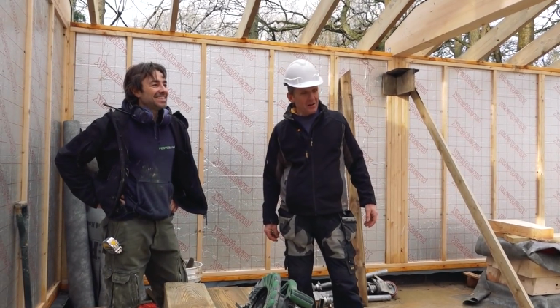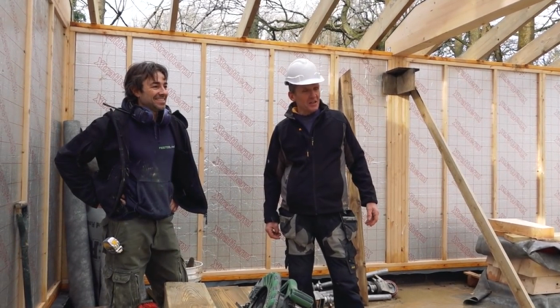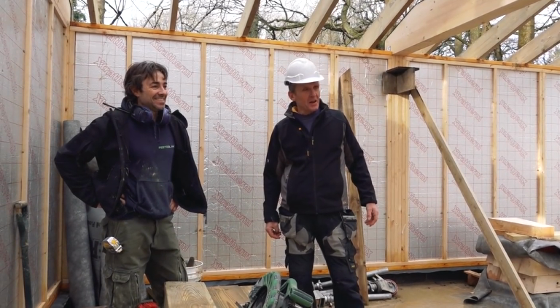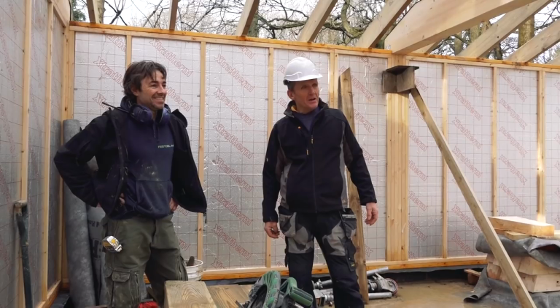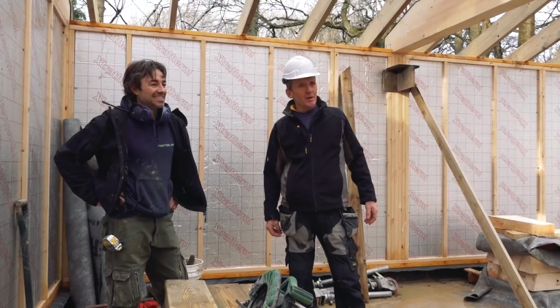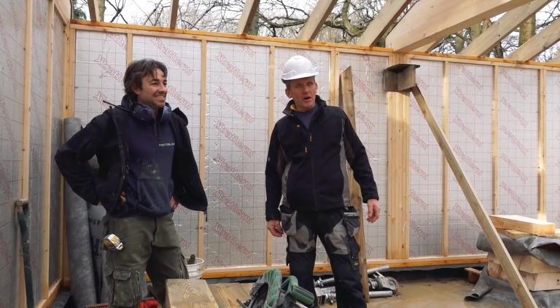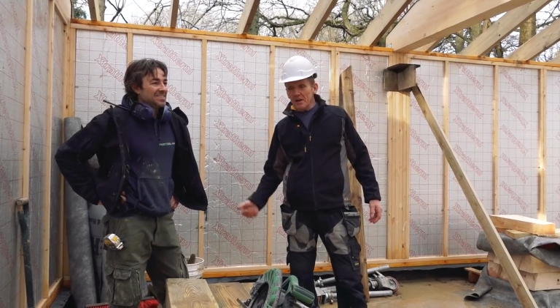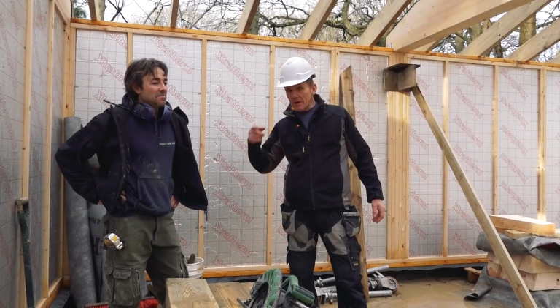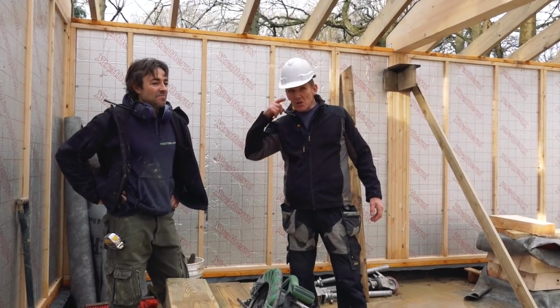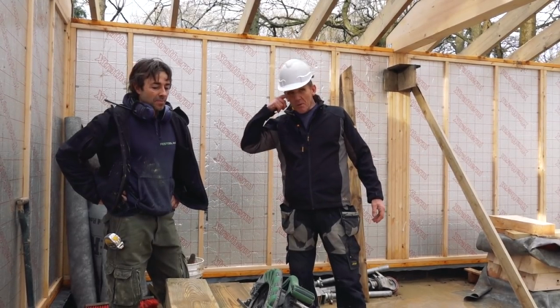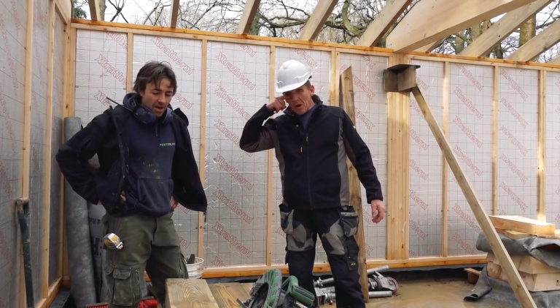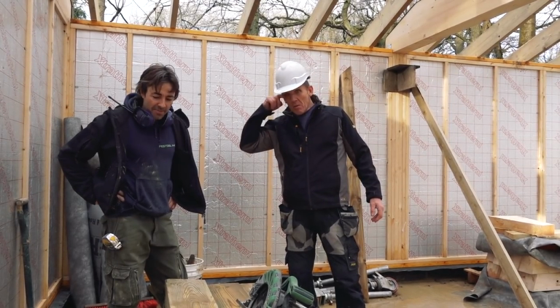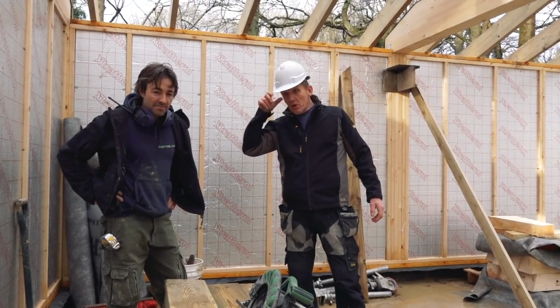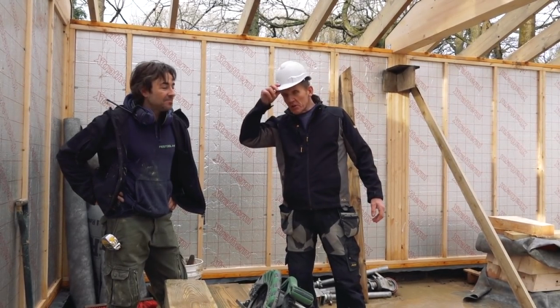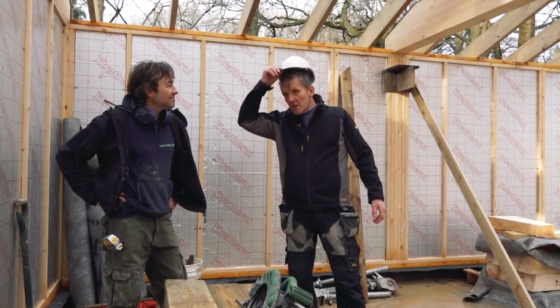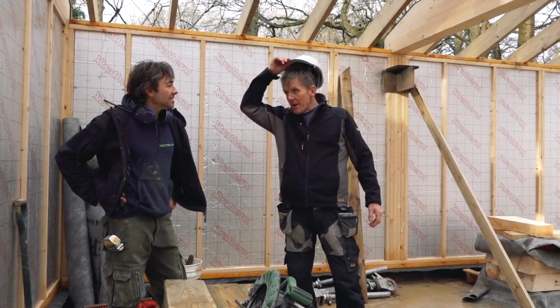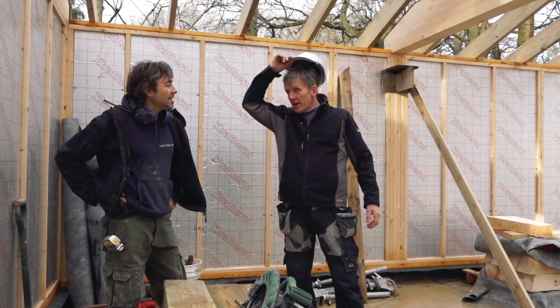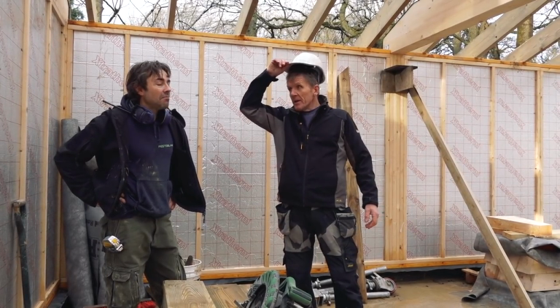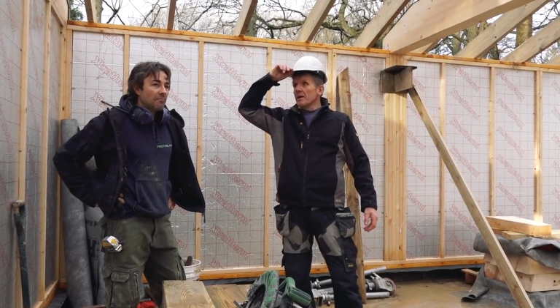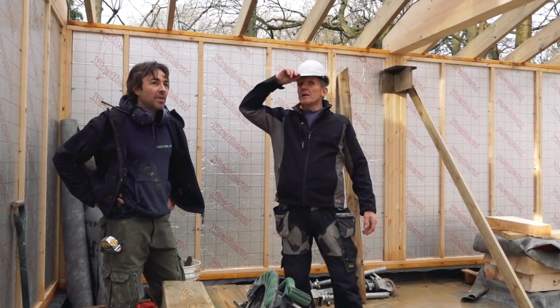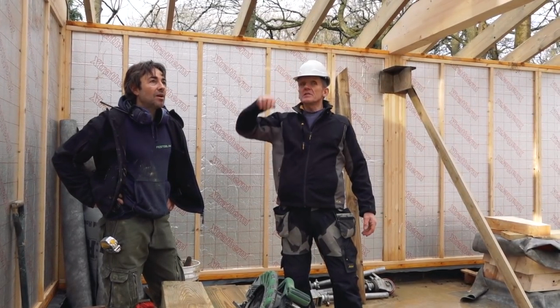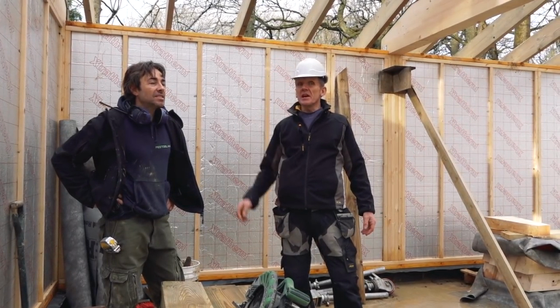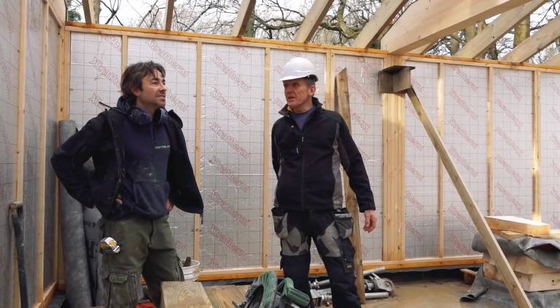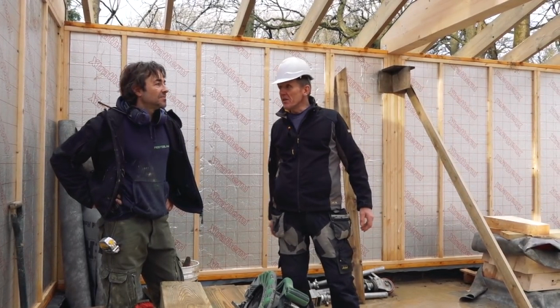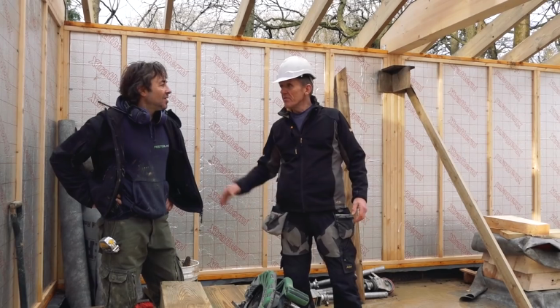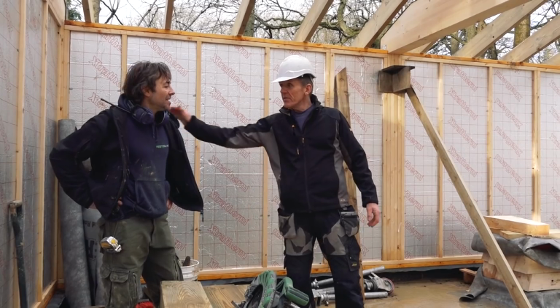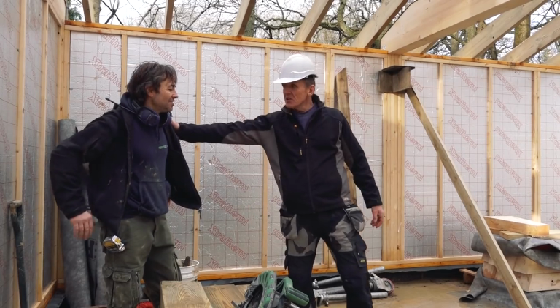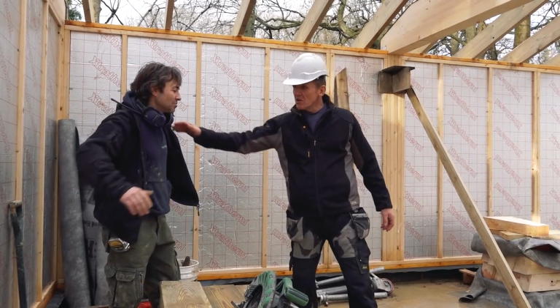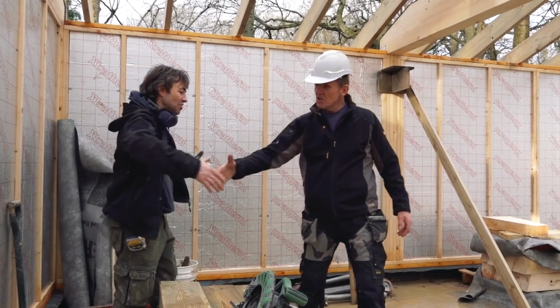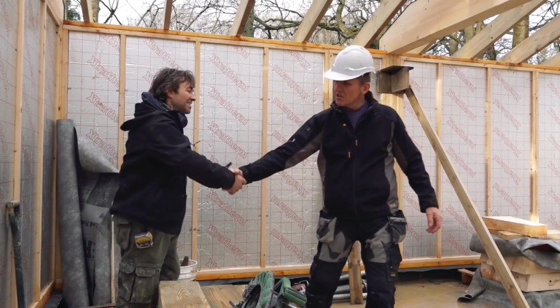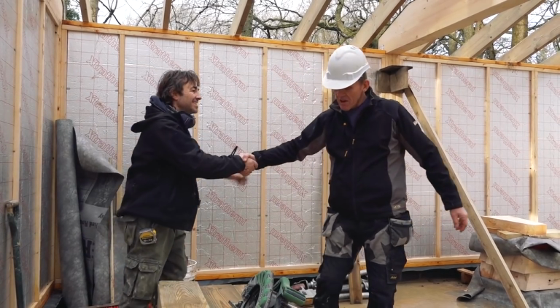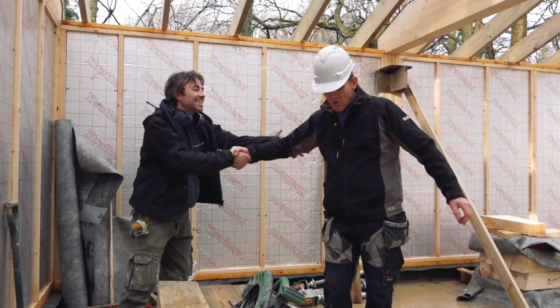Okay mate, I'm going to come back and see you tomorrow. Okay mate, when you've got the team here. No worries — see how you're getting on.